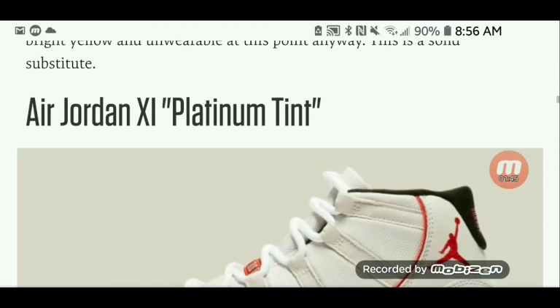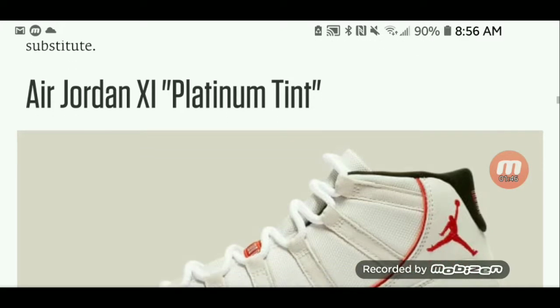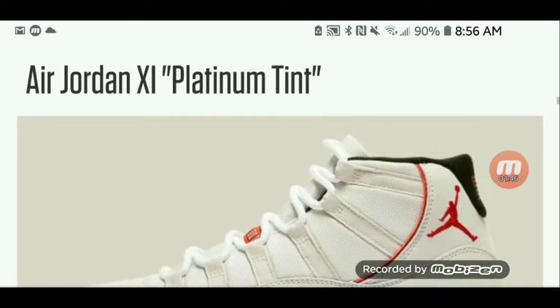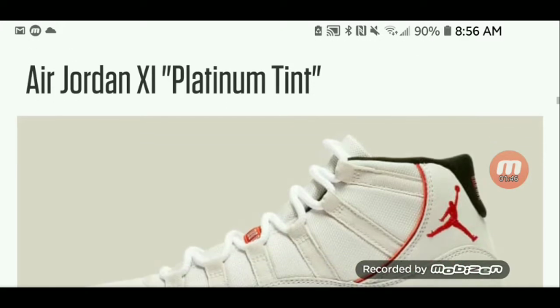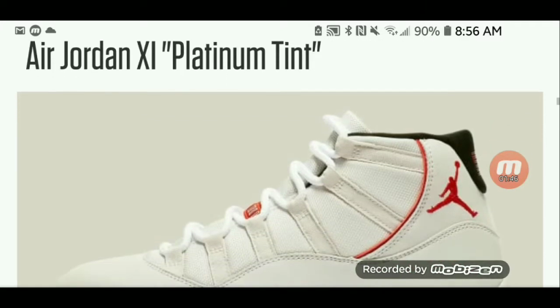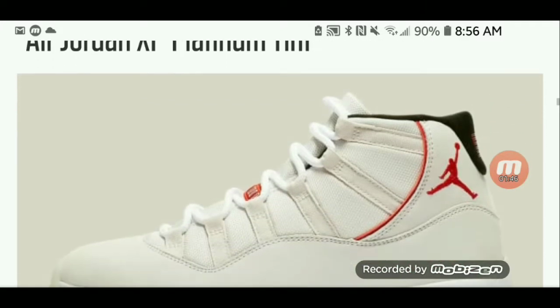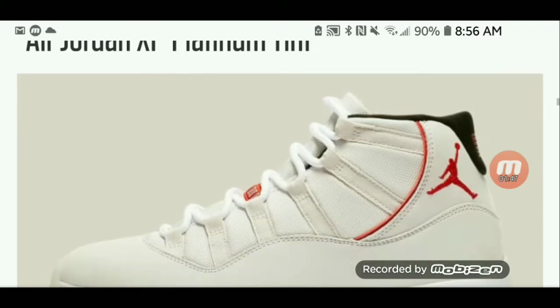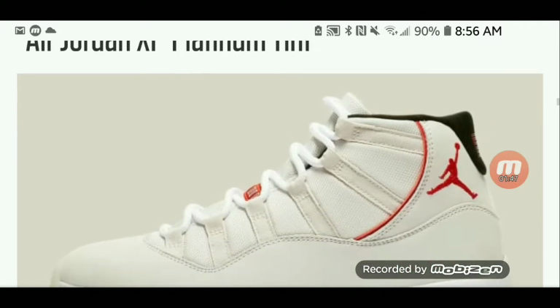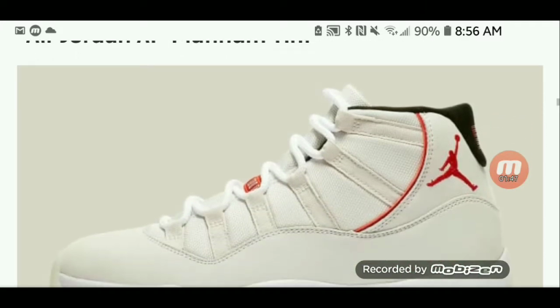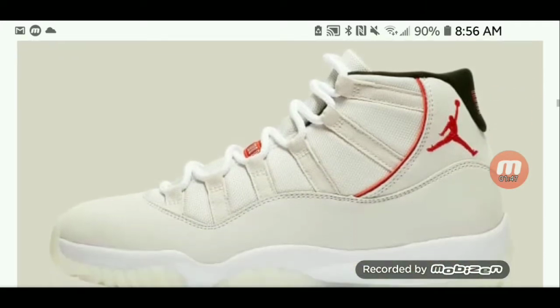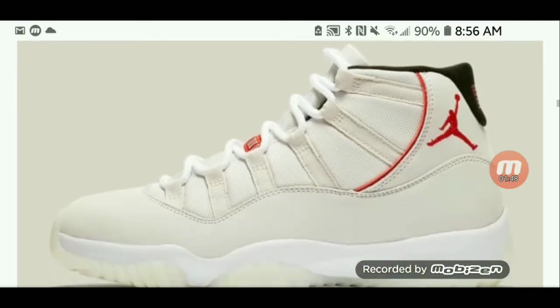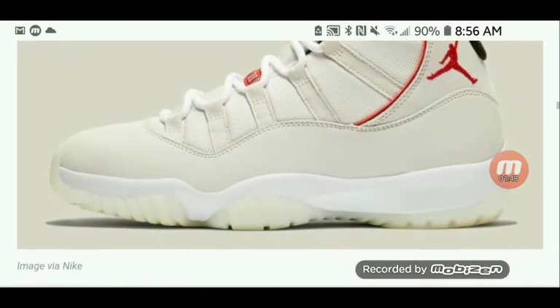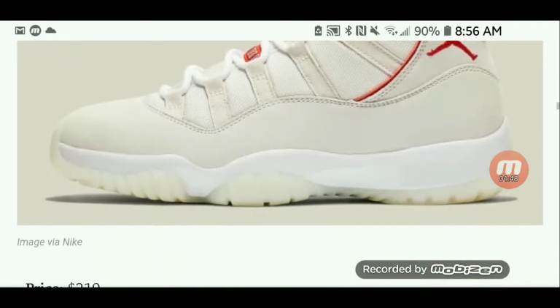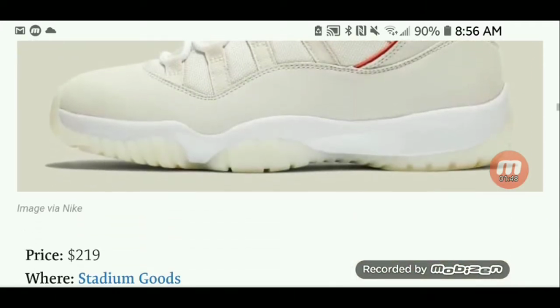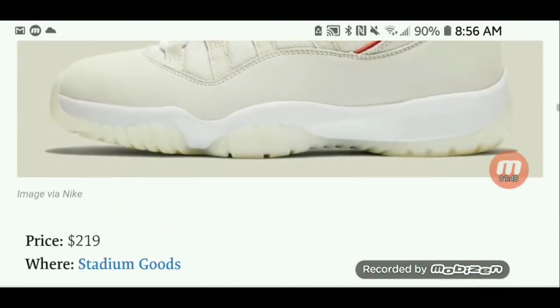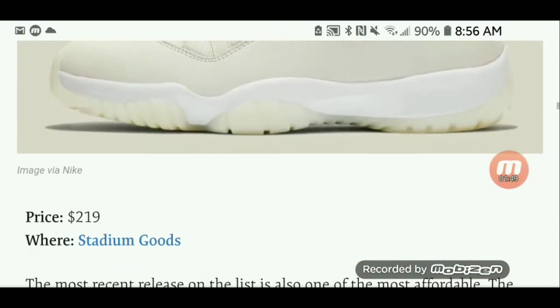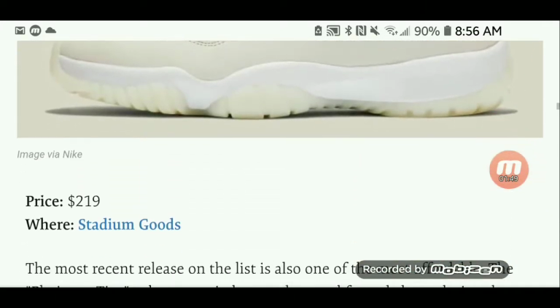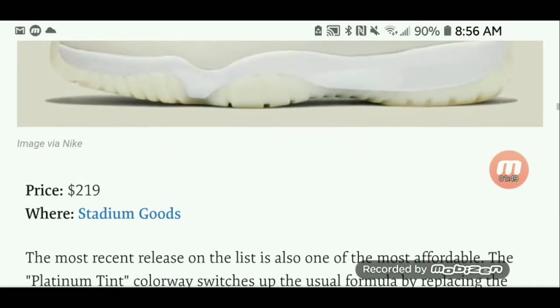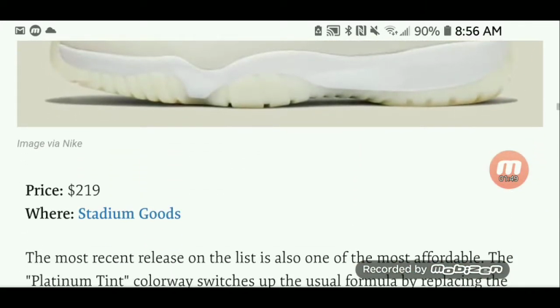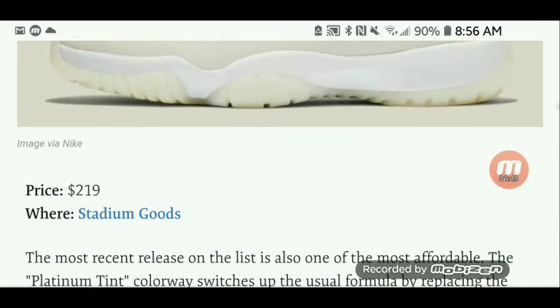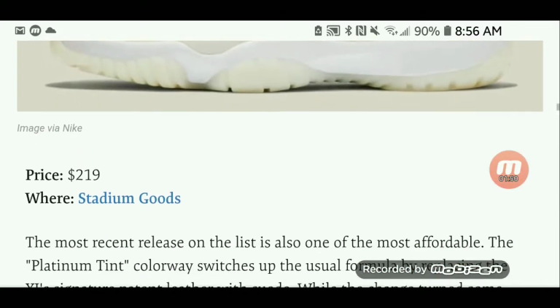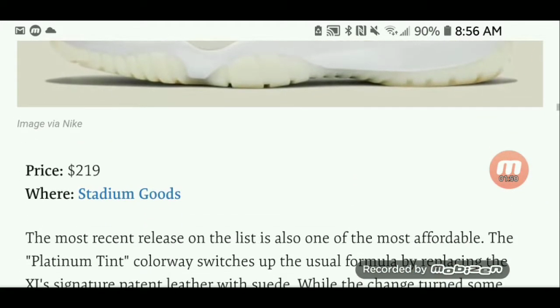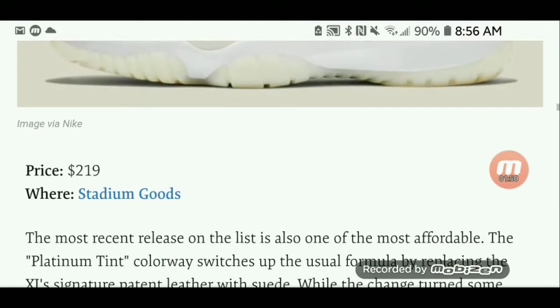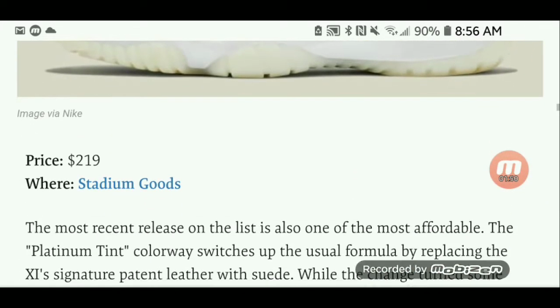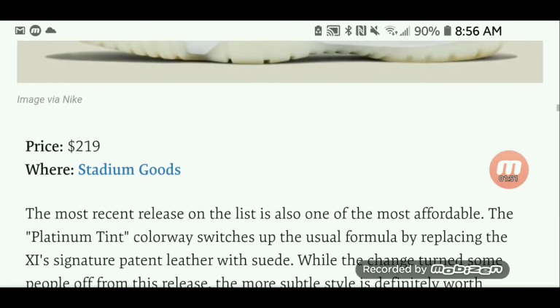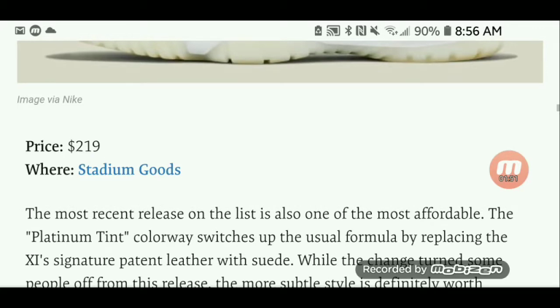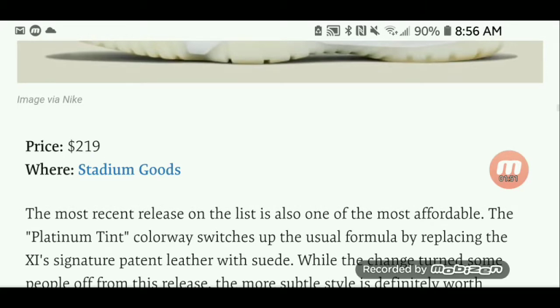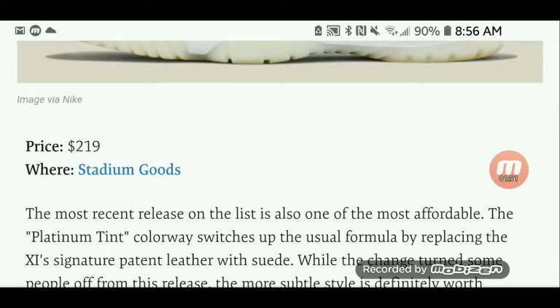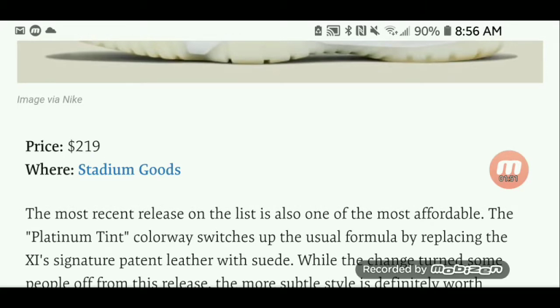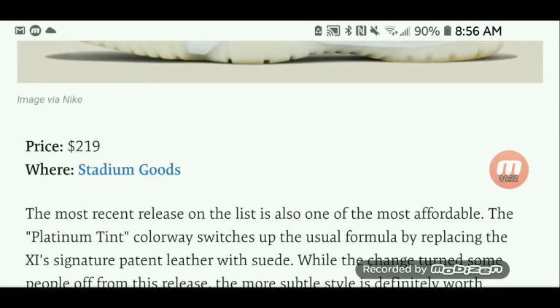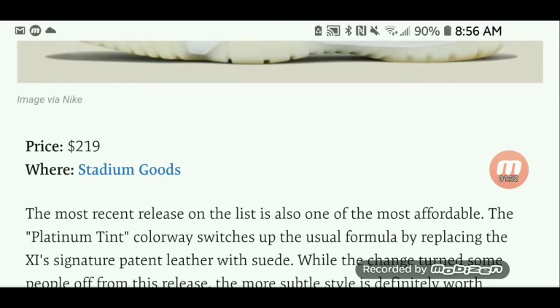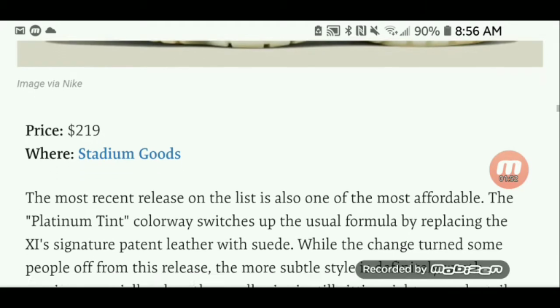The Air Jordan 11 Platinum at number 10. You can get these at Stadium Goods for $219.